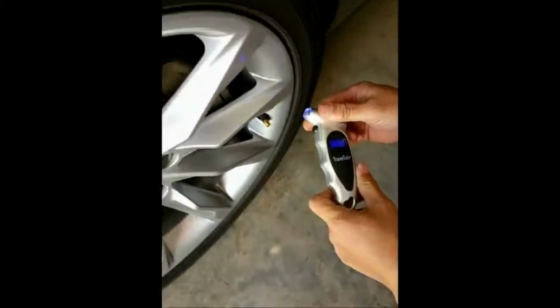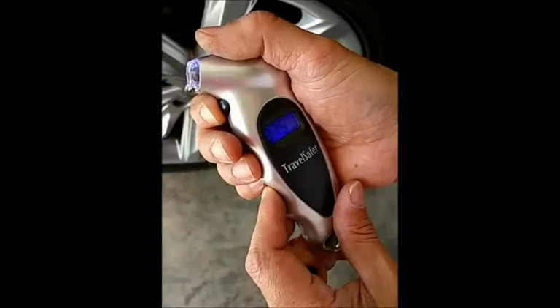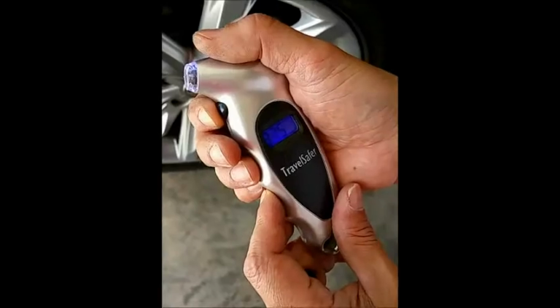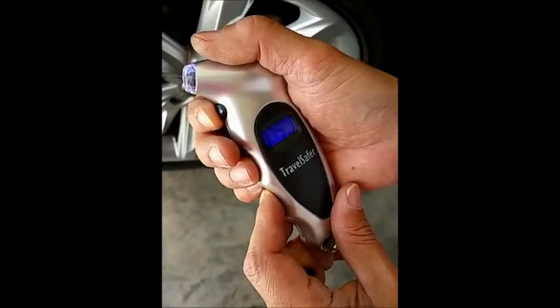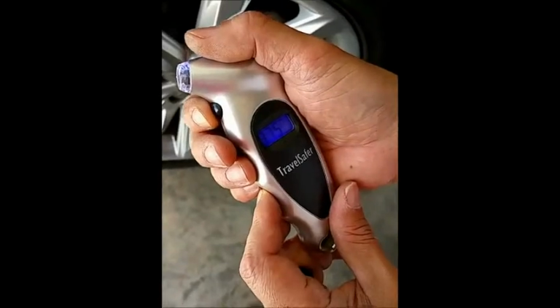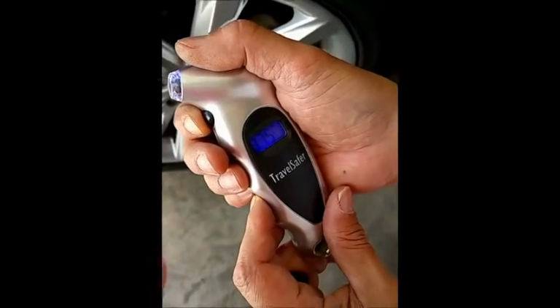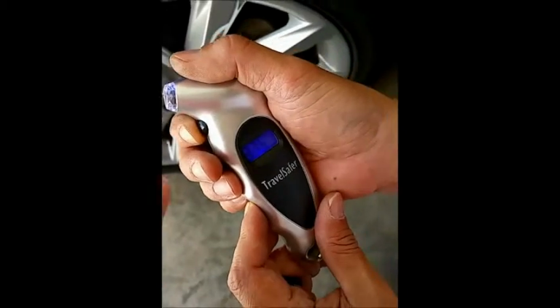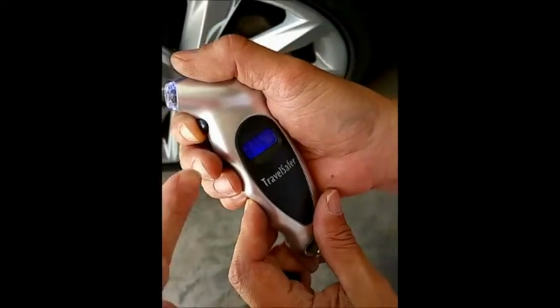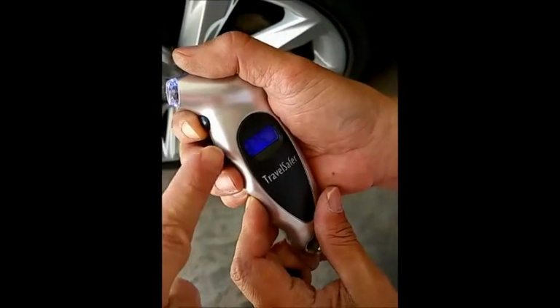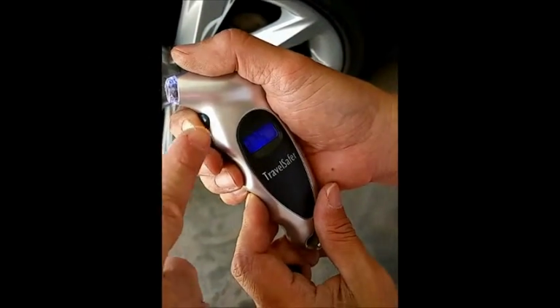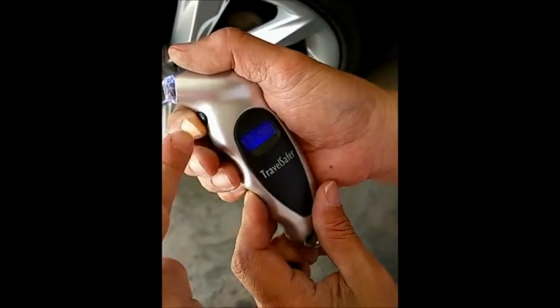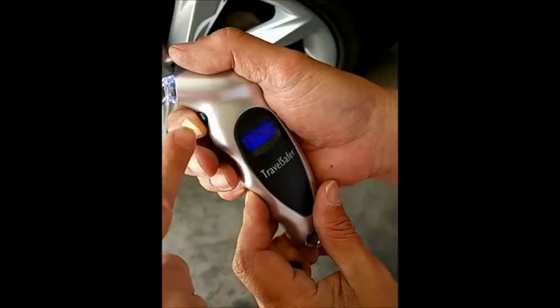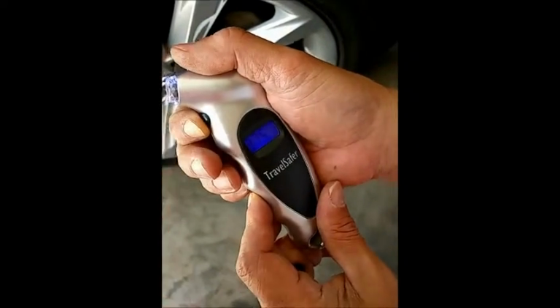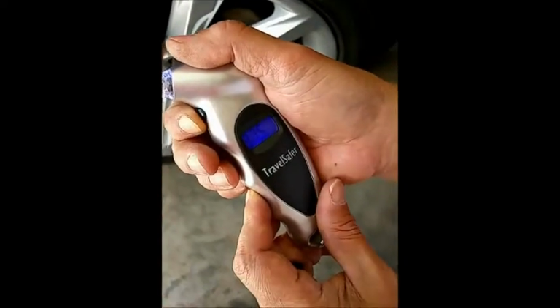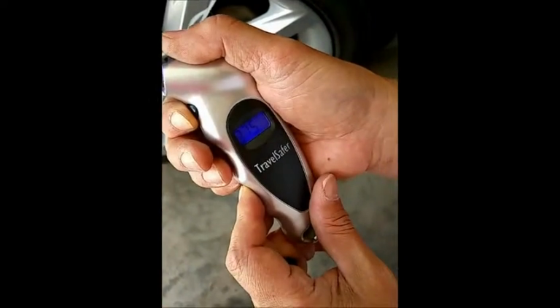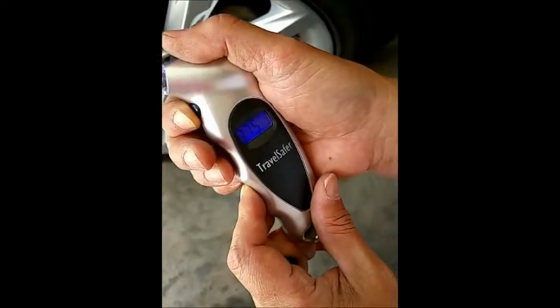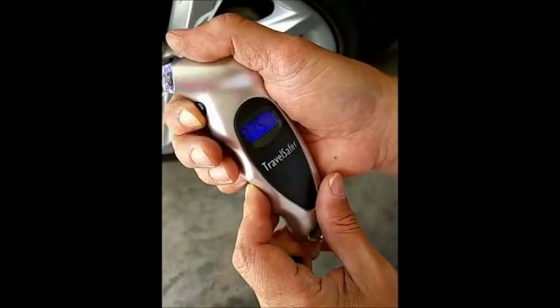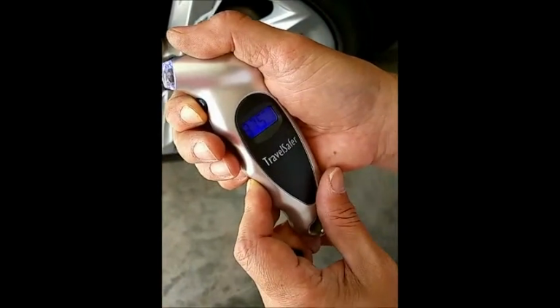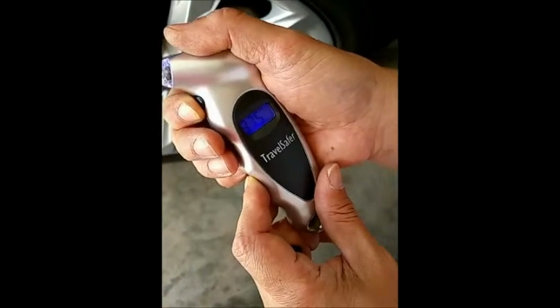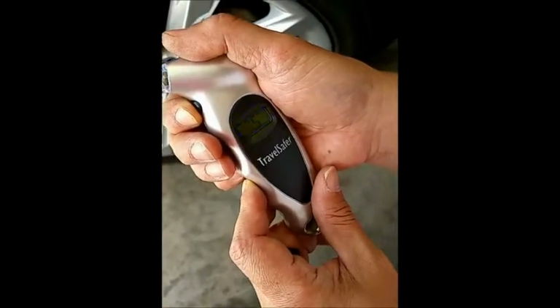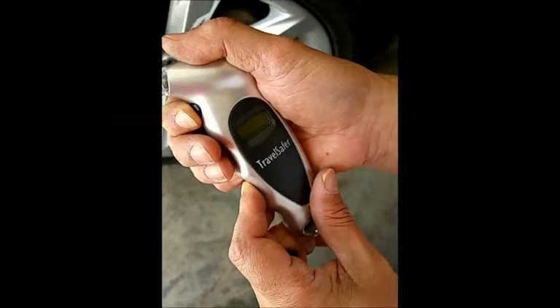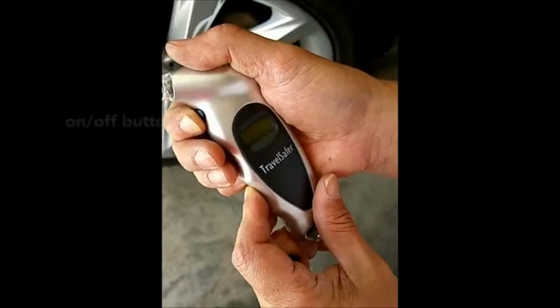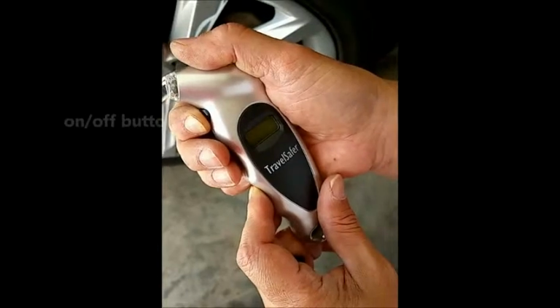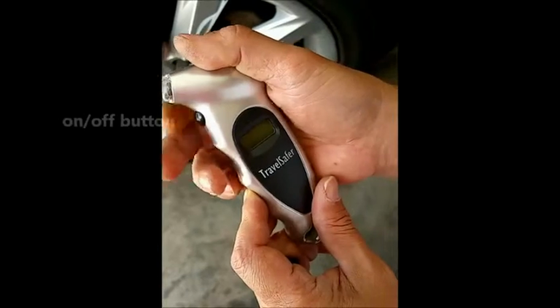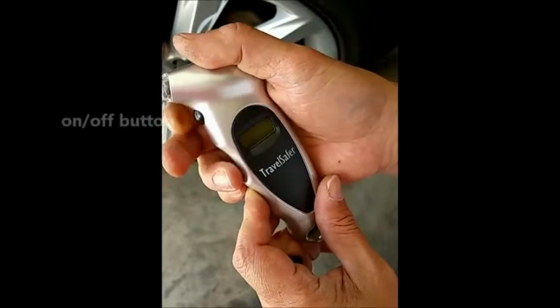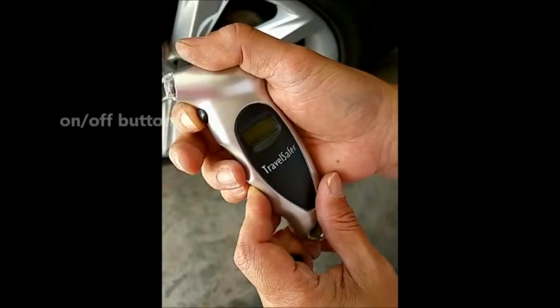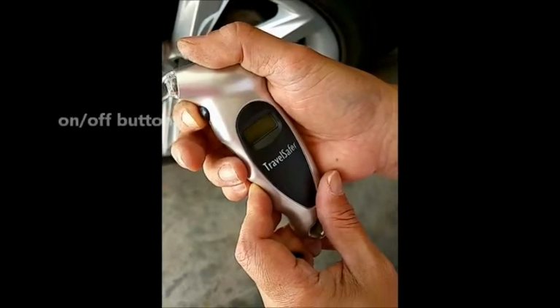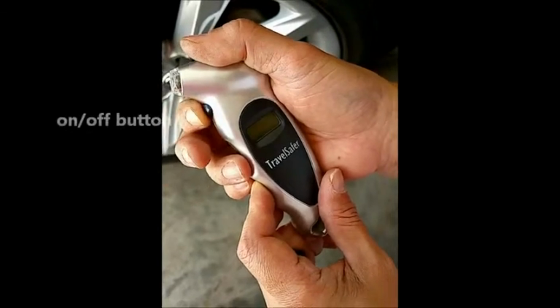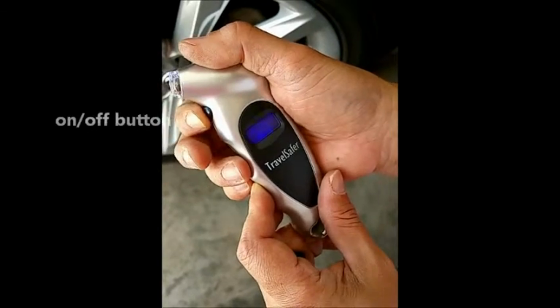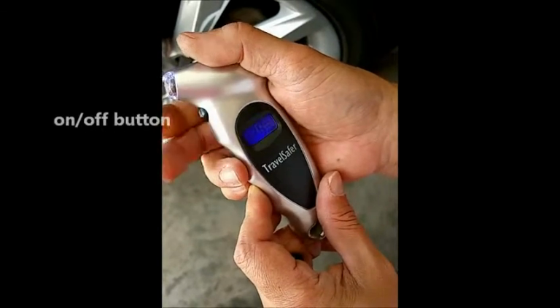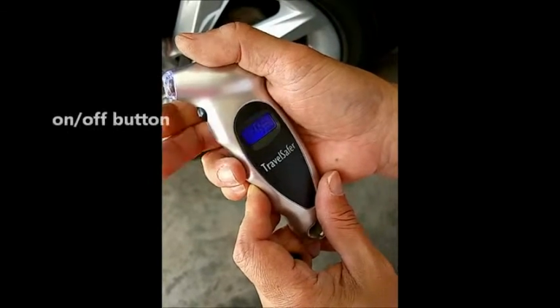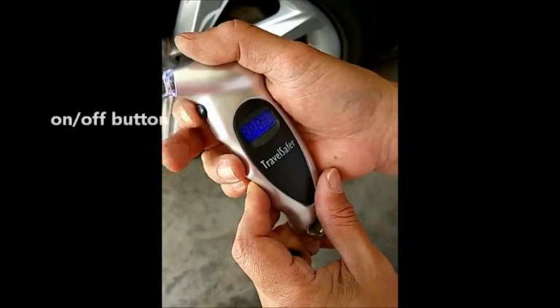Here's the on and off button right here. Hold it in to turn it on and hold it in to turn it off.